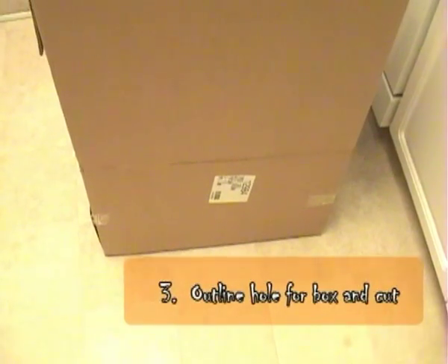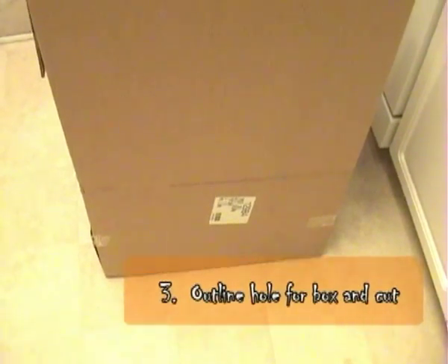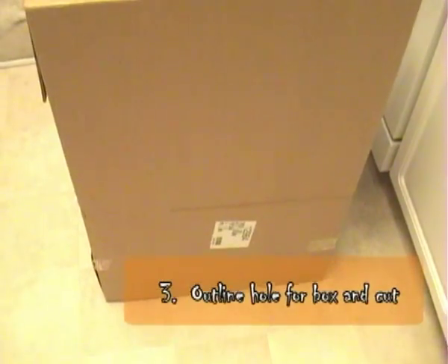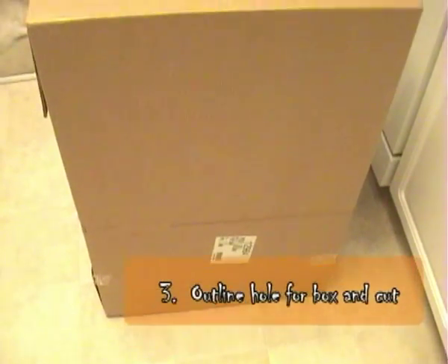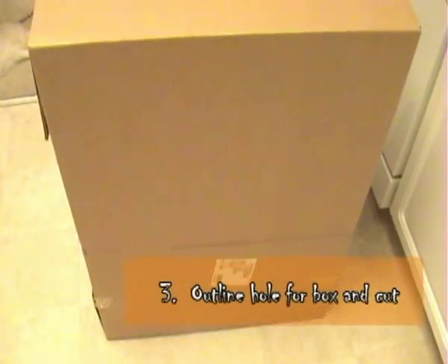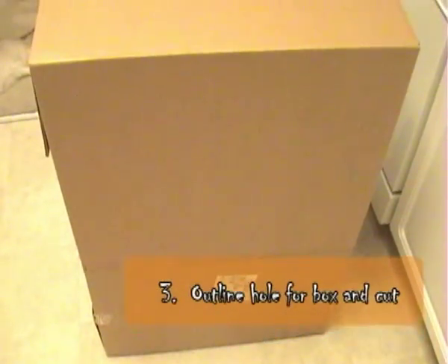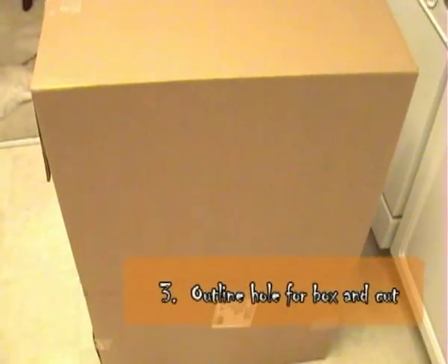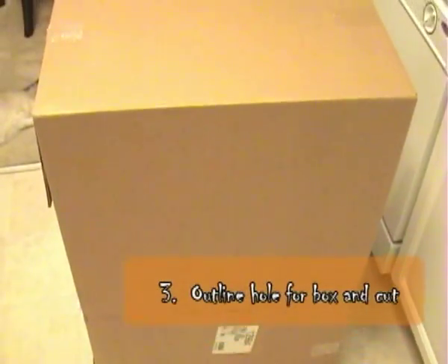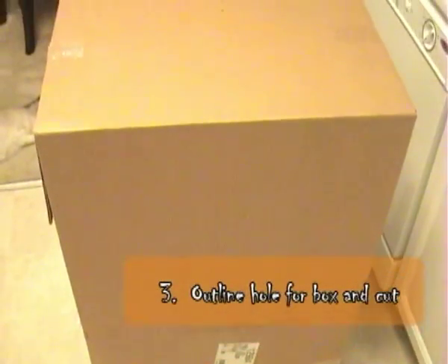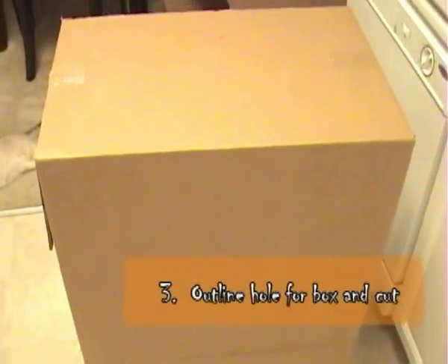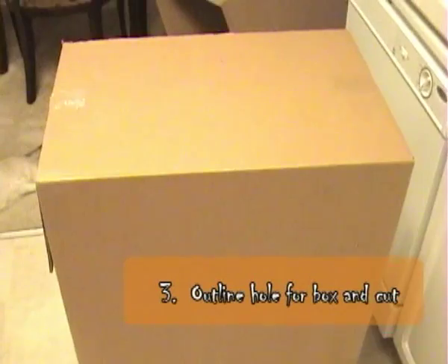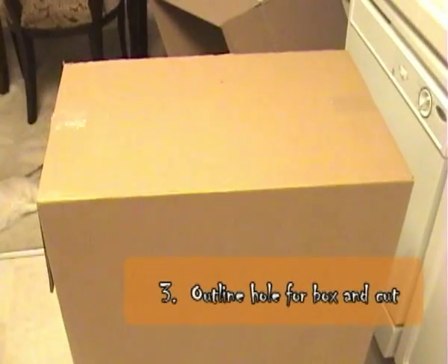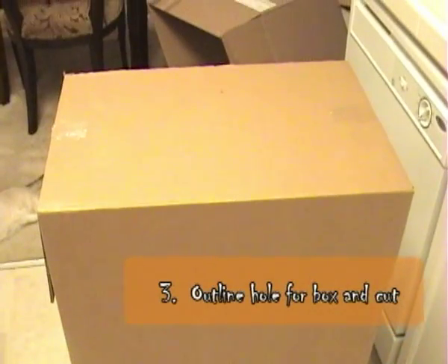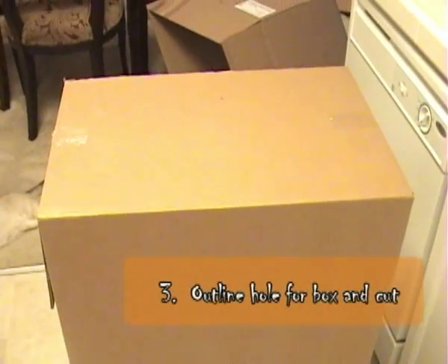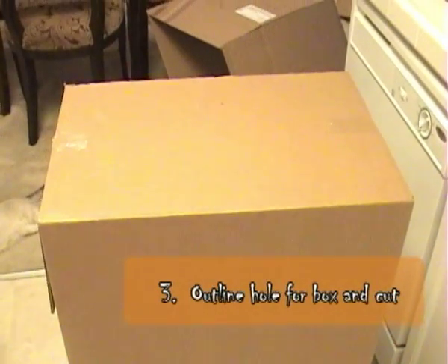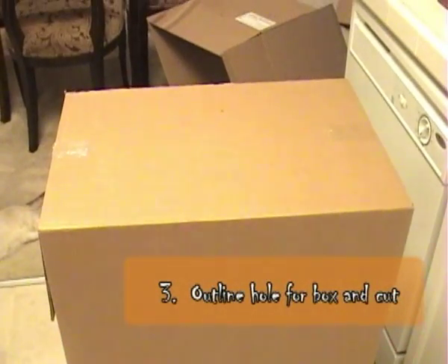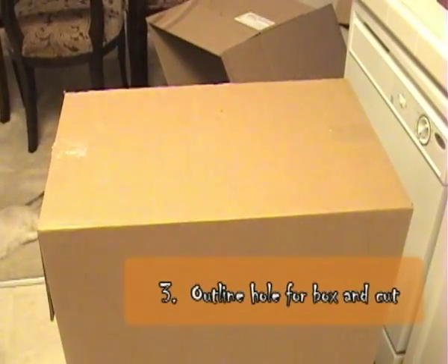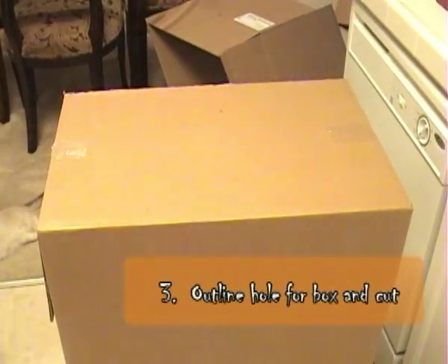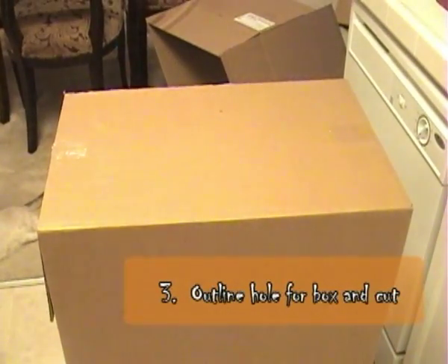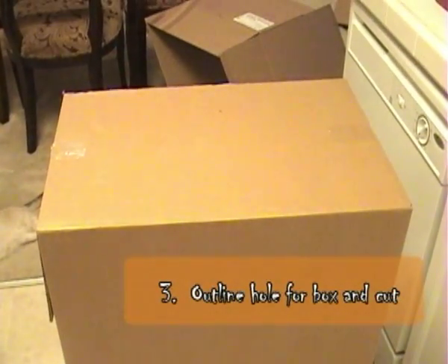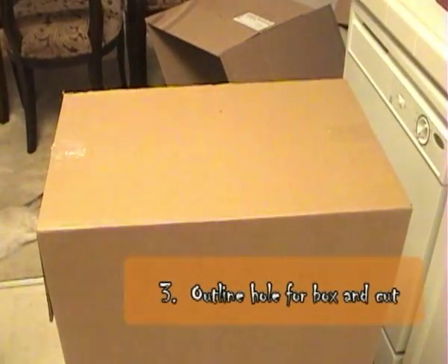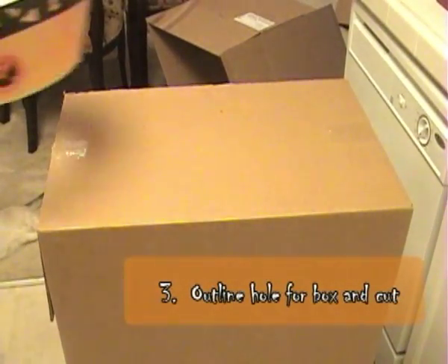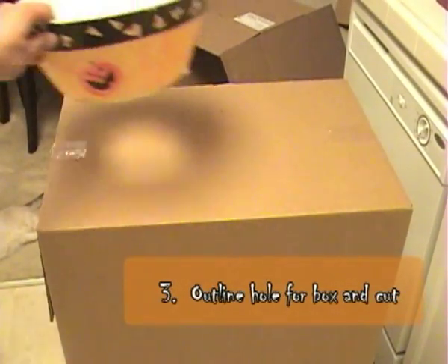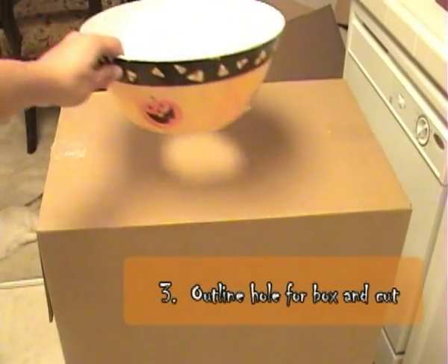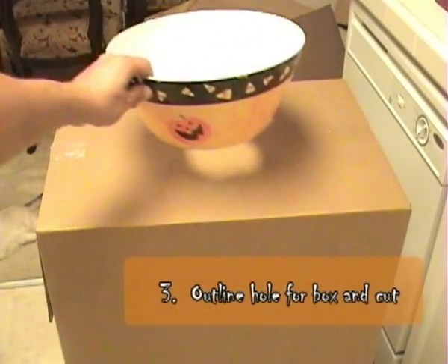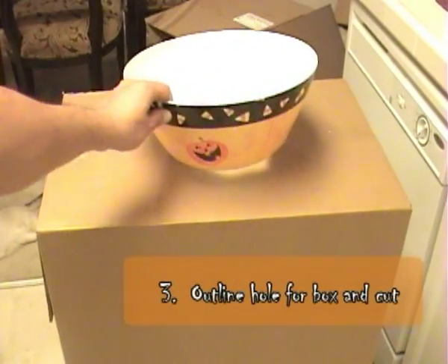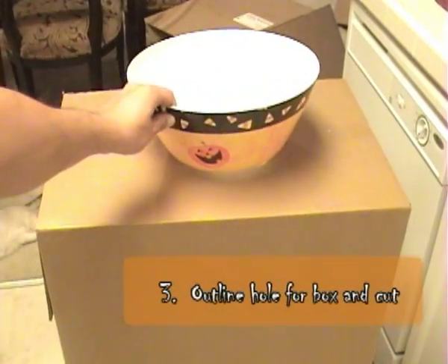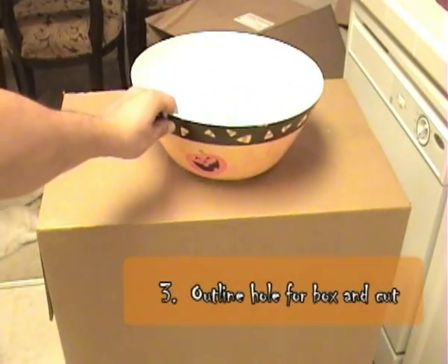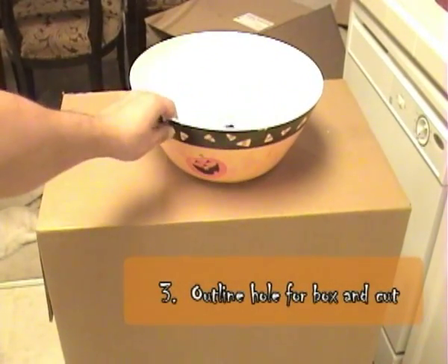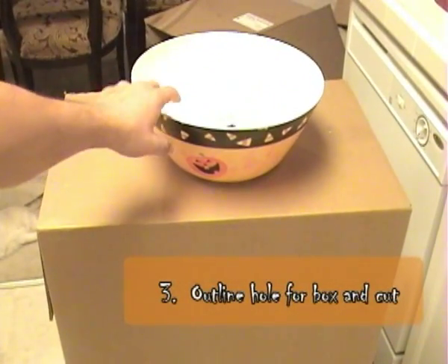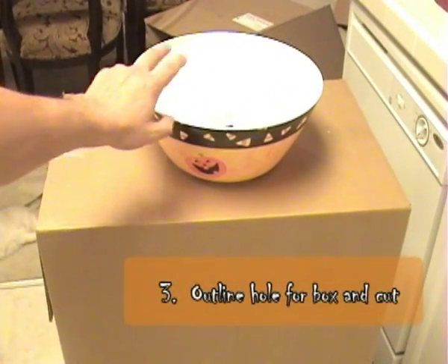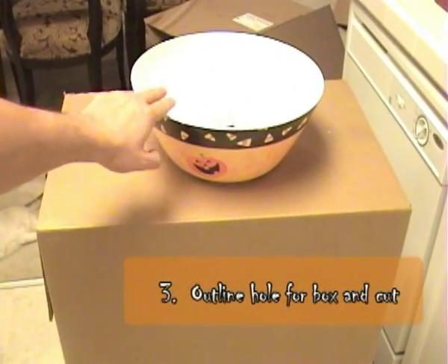Once you've established a table area, go ahead and trace the outline of the hole and cut that into the box as well.